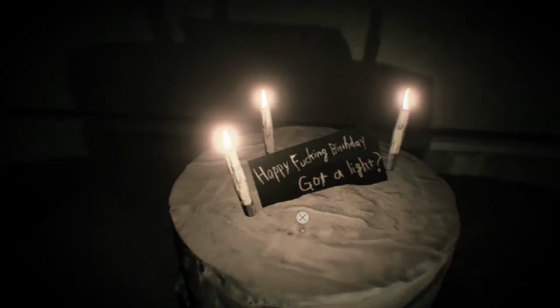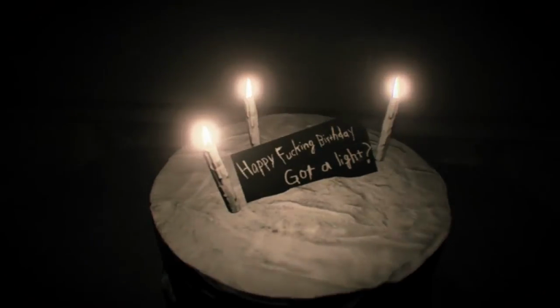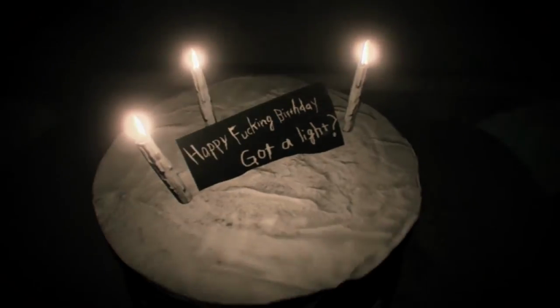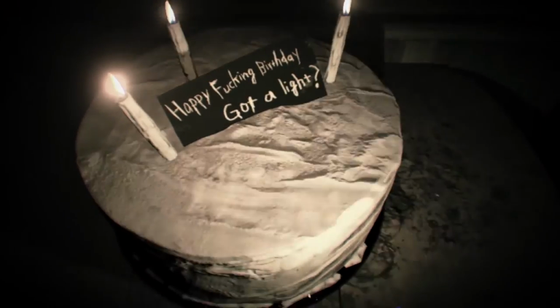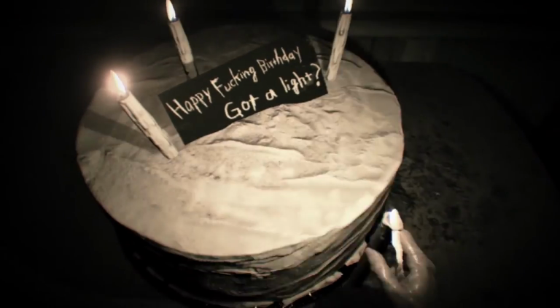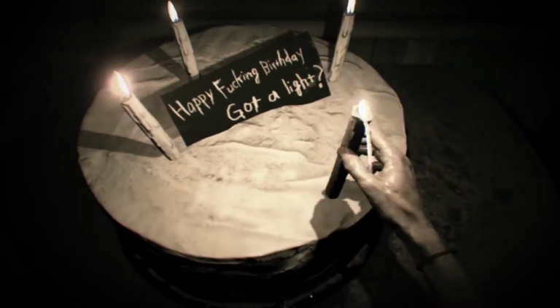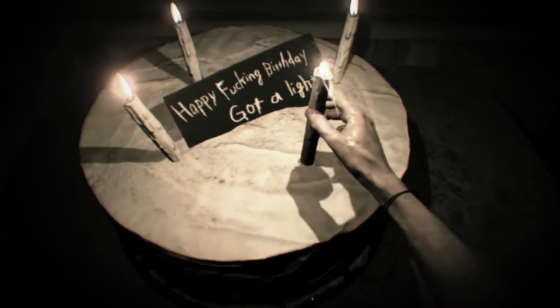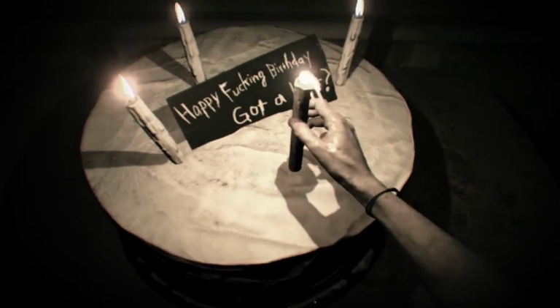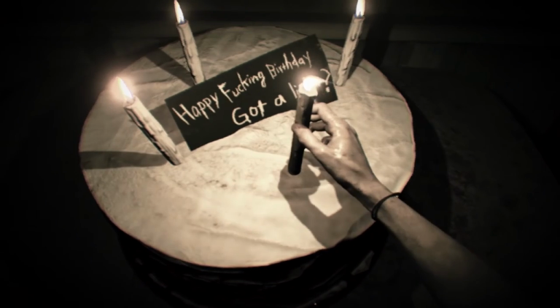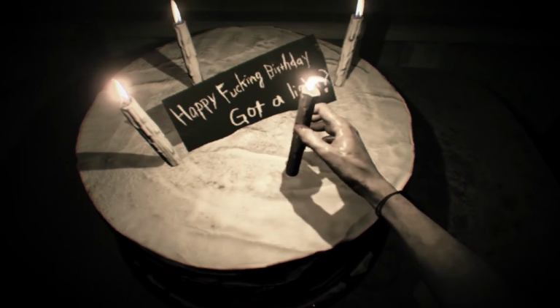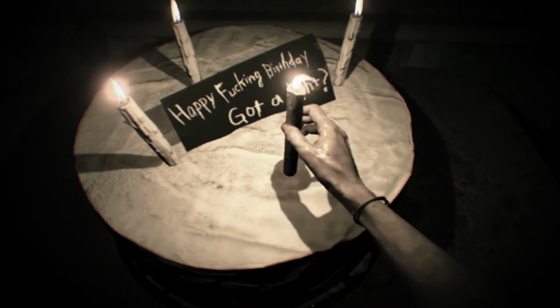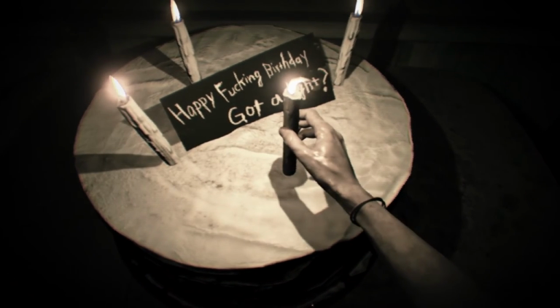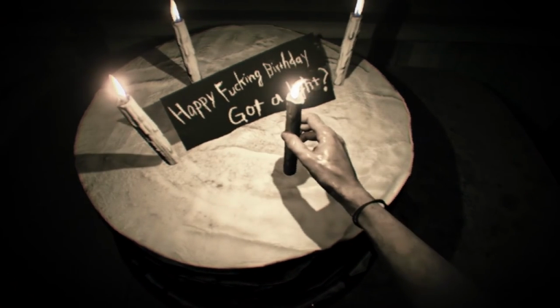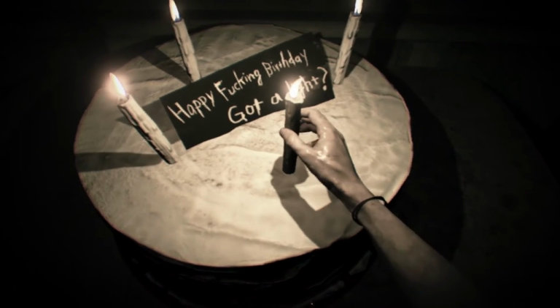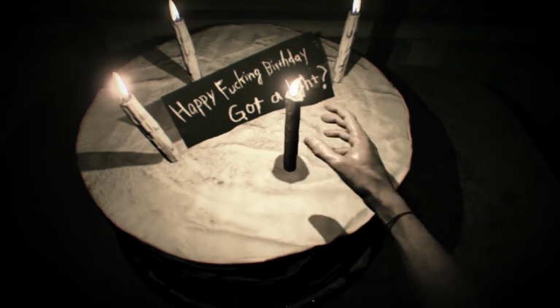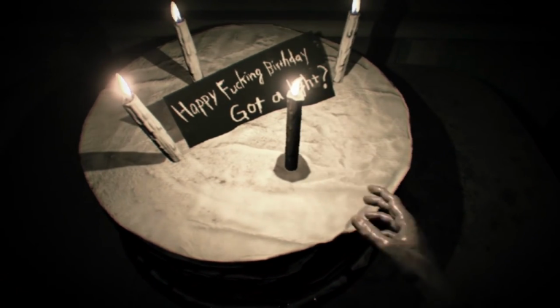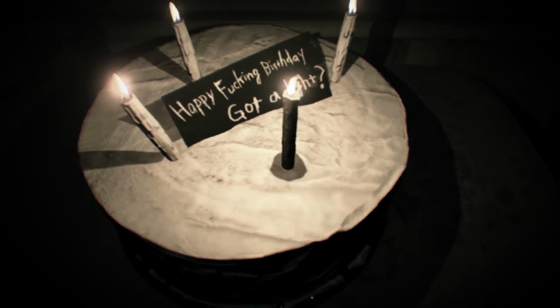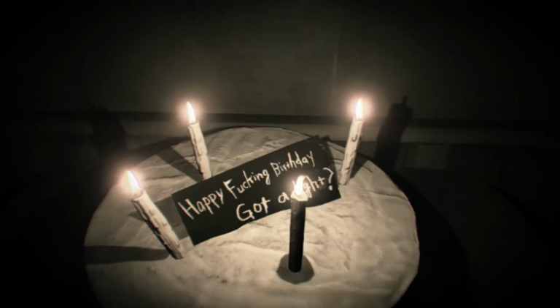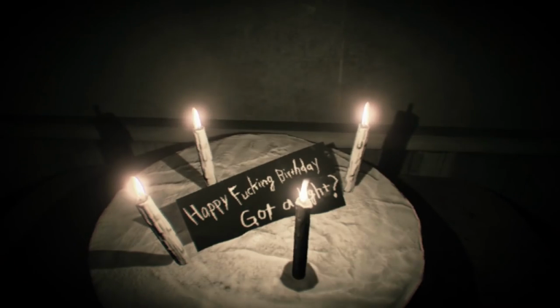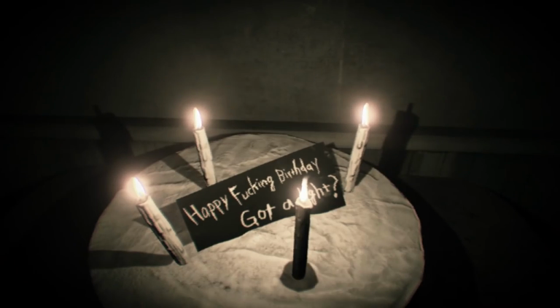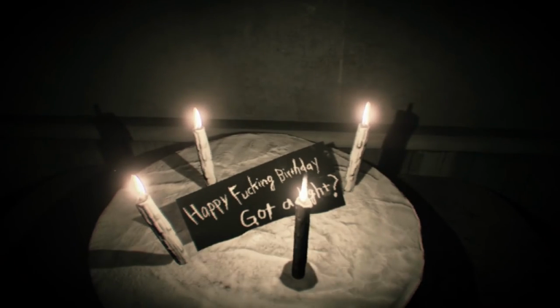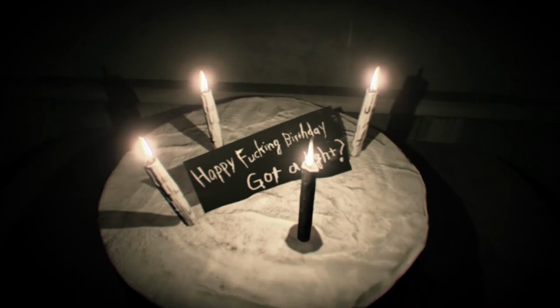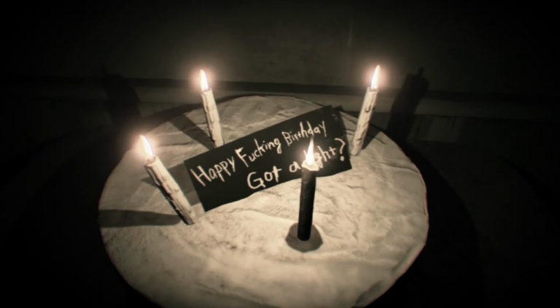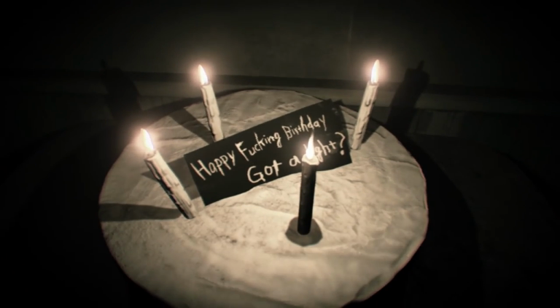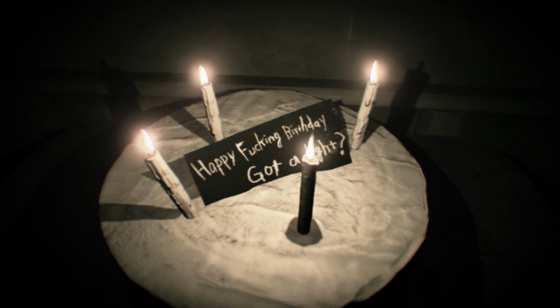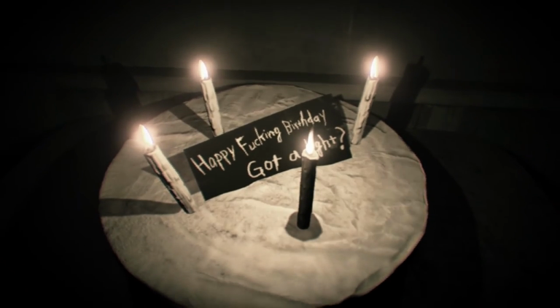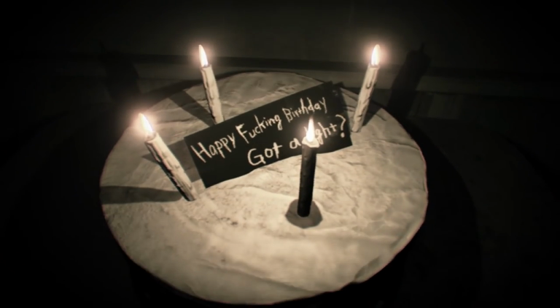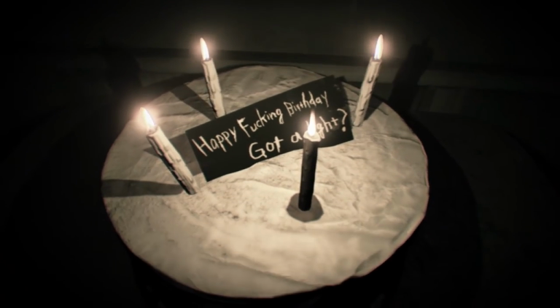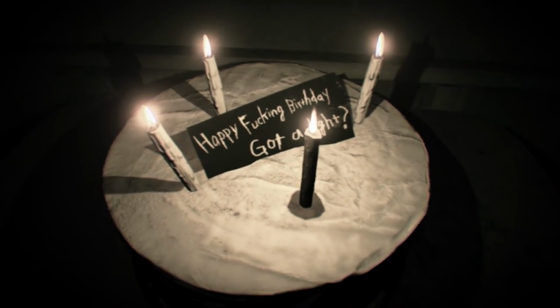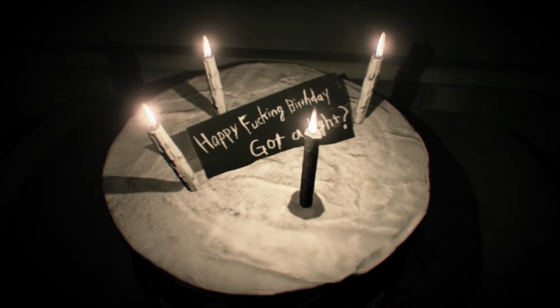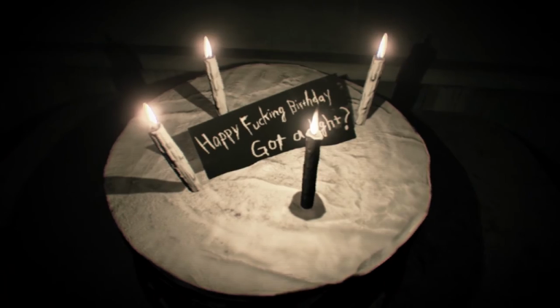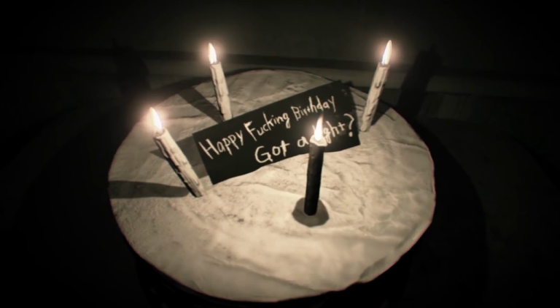Relight your candle at the stove, return to the cake room, and set it on the cake. This will end the puzzle. And unfortunately, this will also end Clancy.